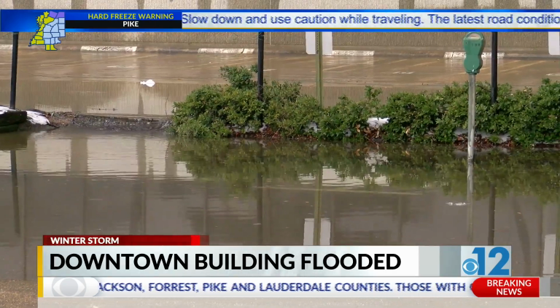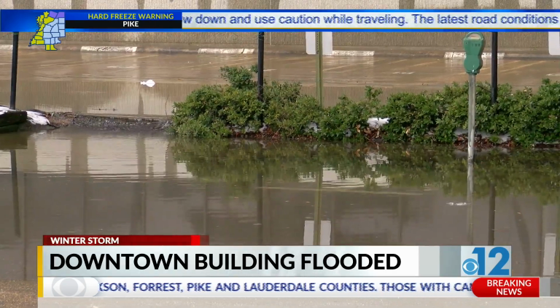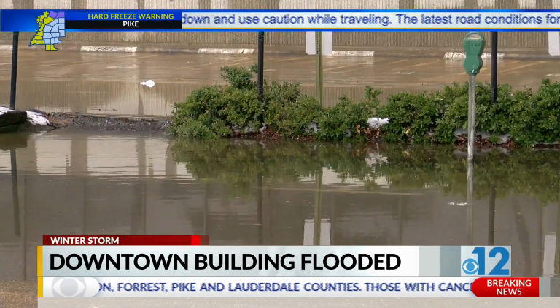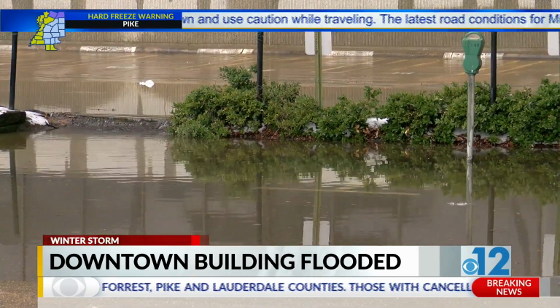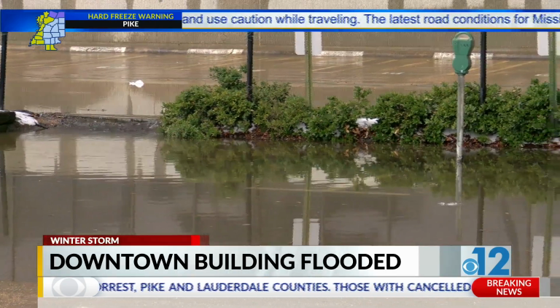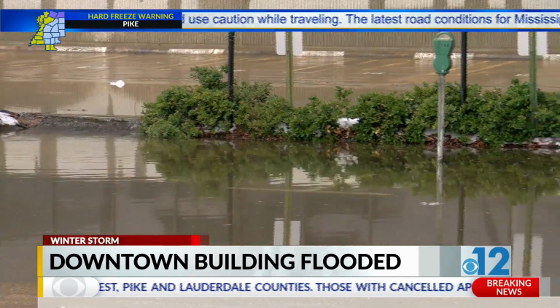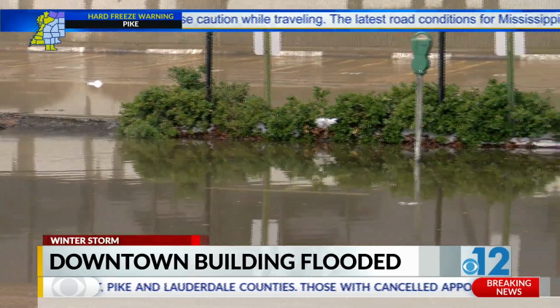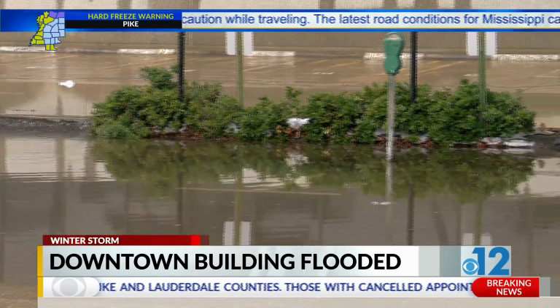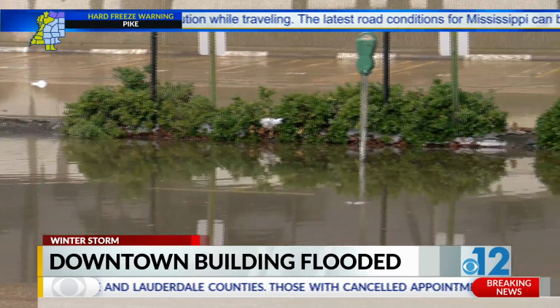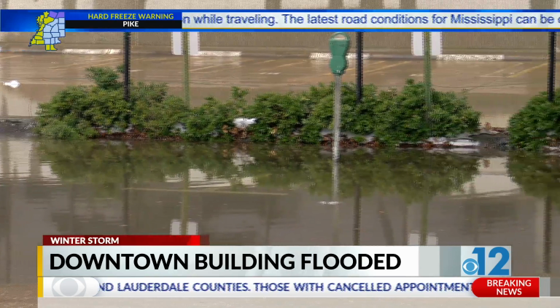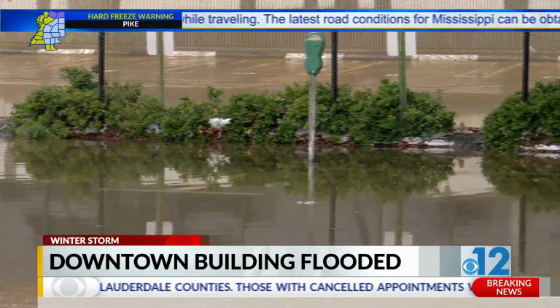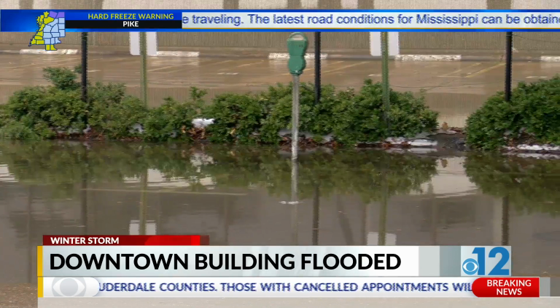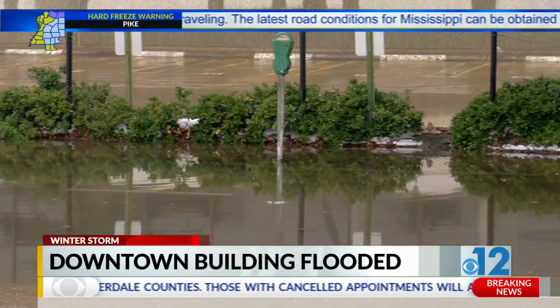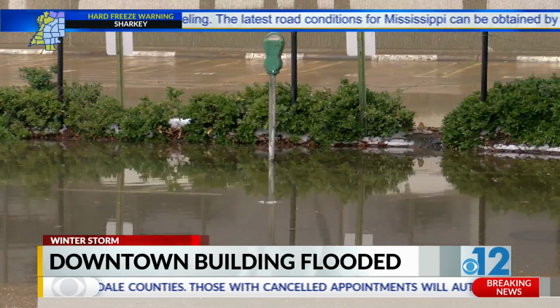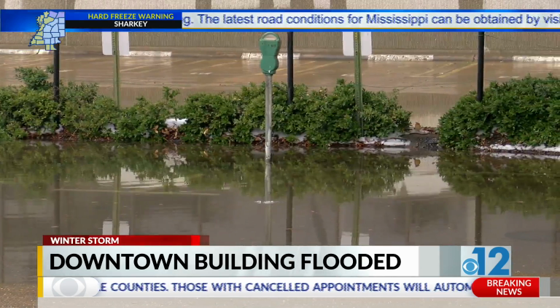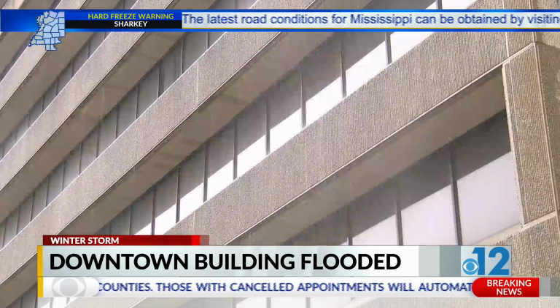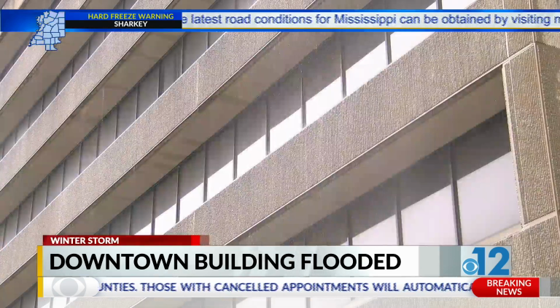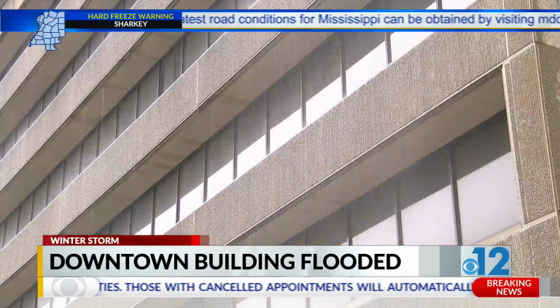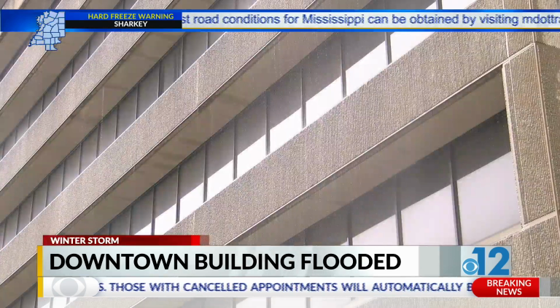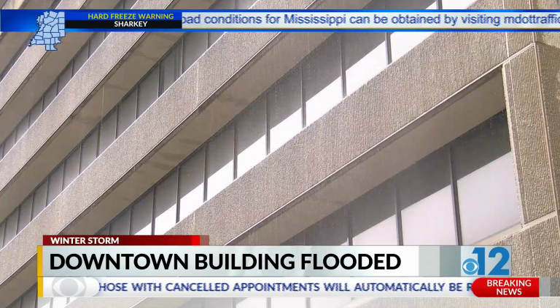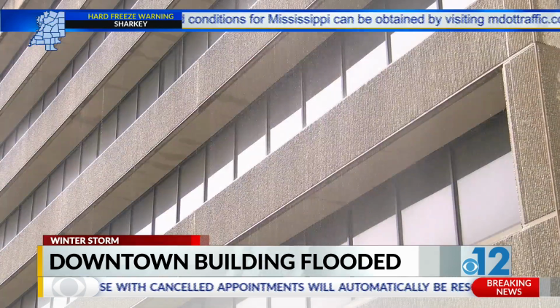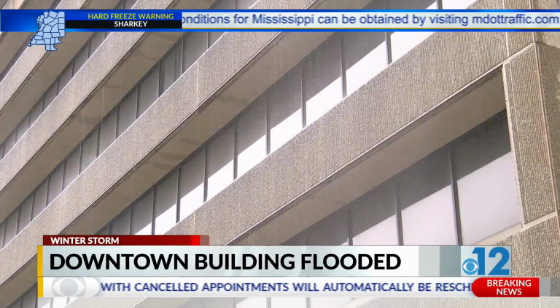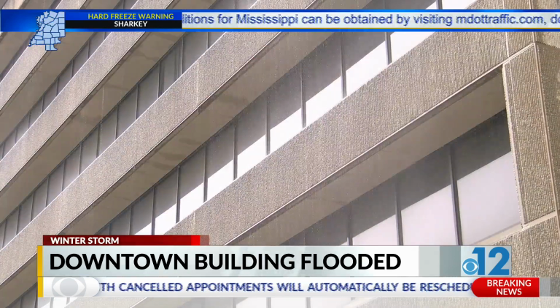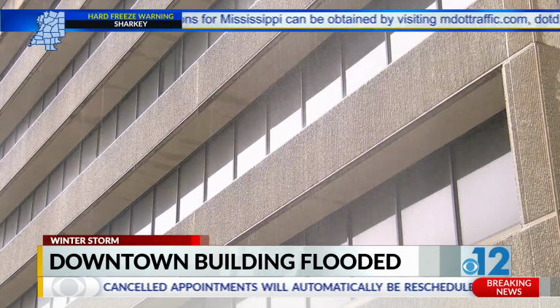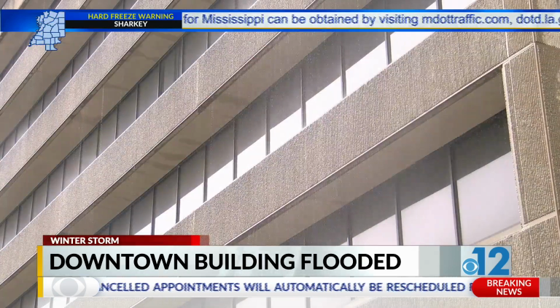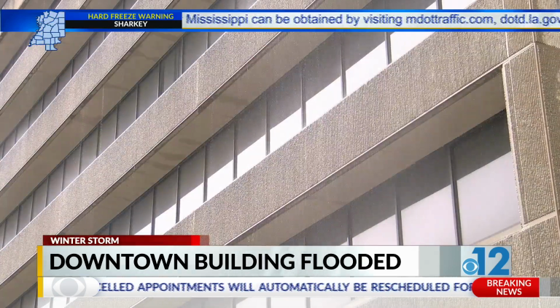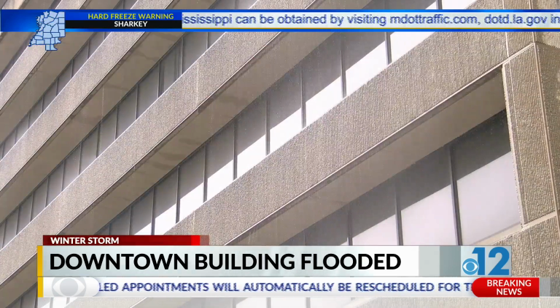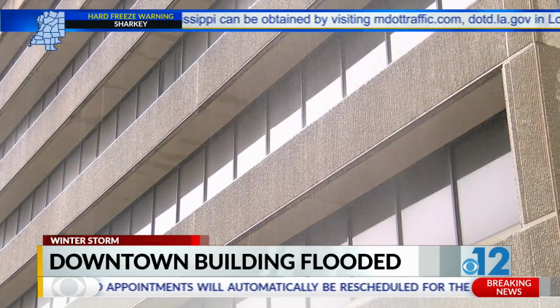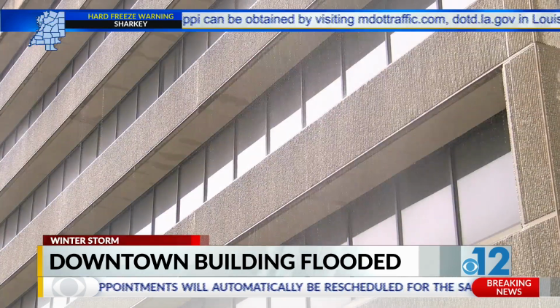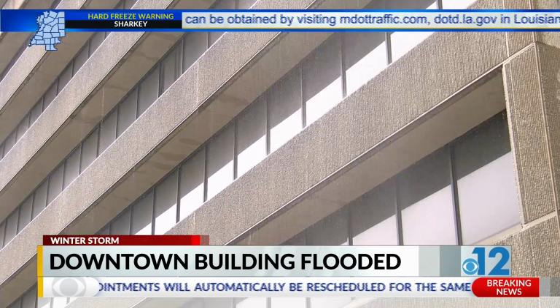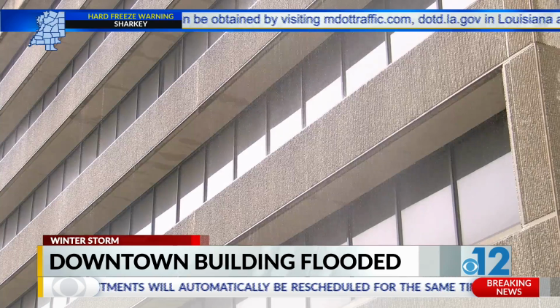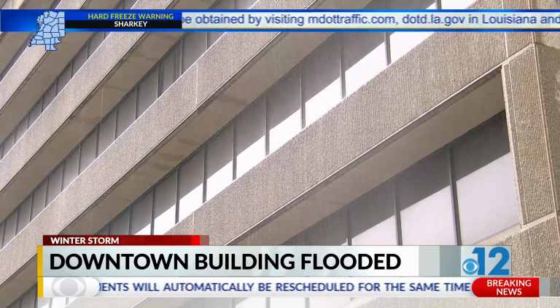He says once inside, he was able to shut off the main water valve to the building. A man who stores equipment inside the building says it all has to be replaced.